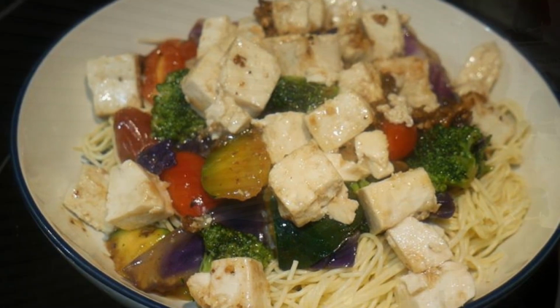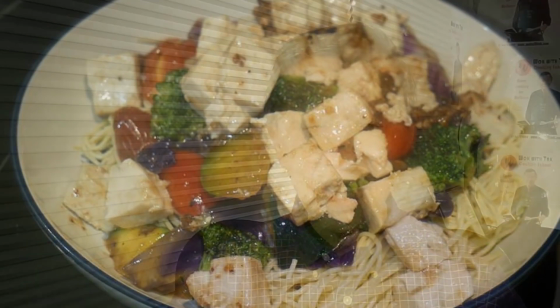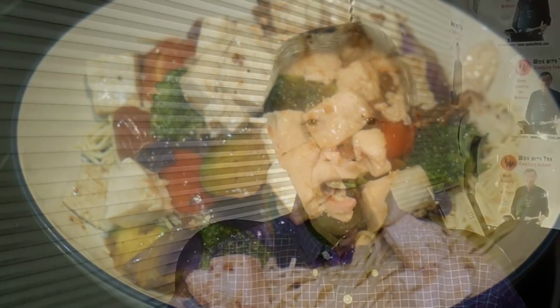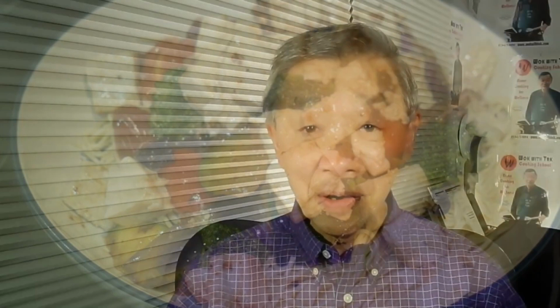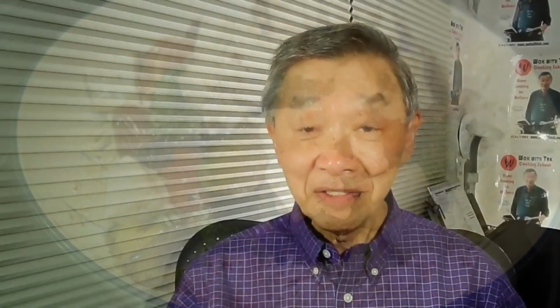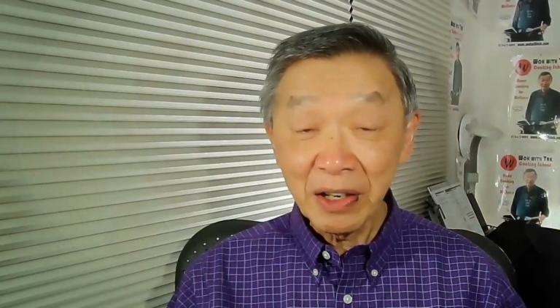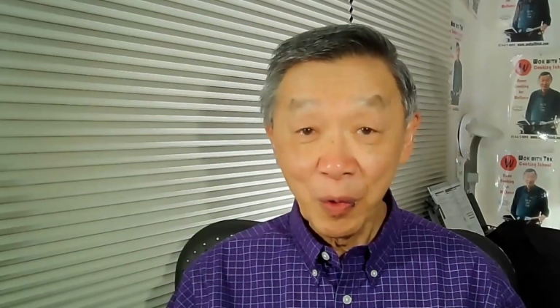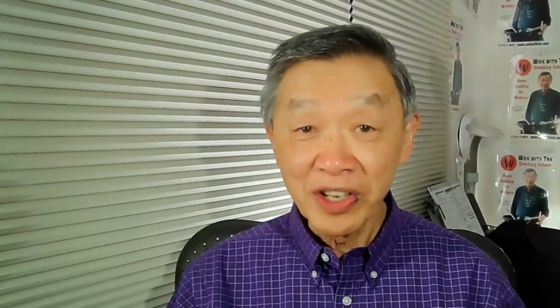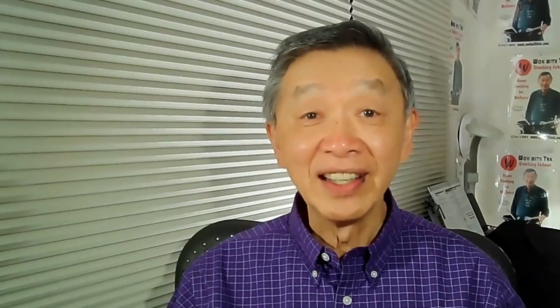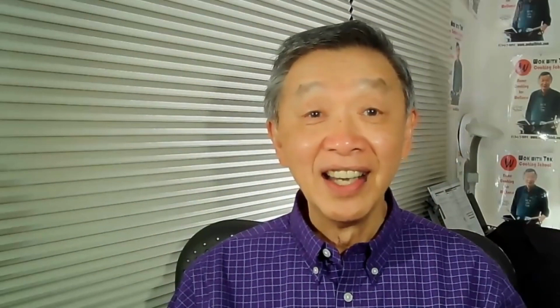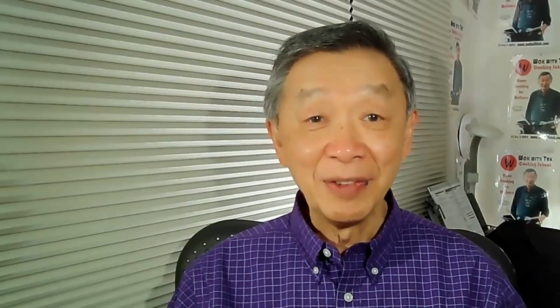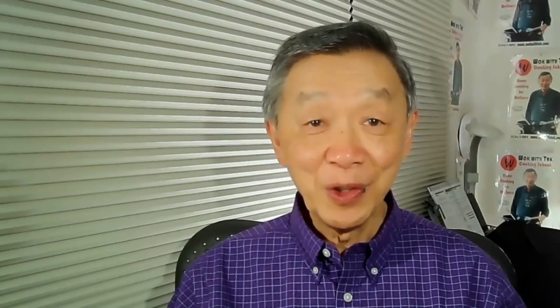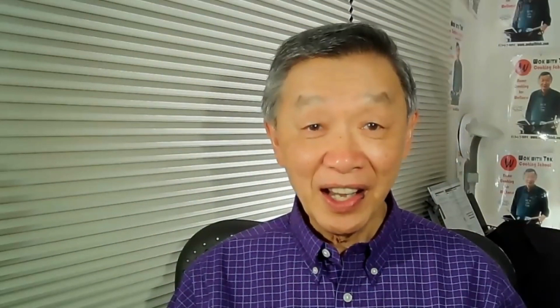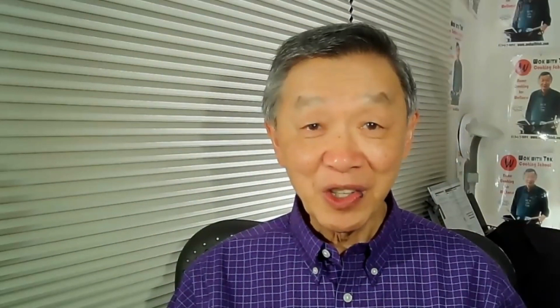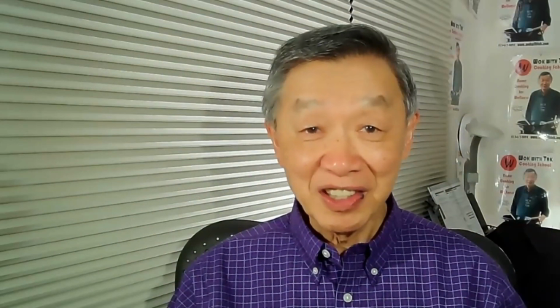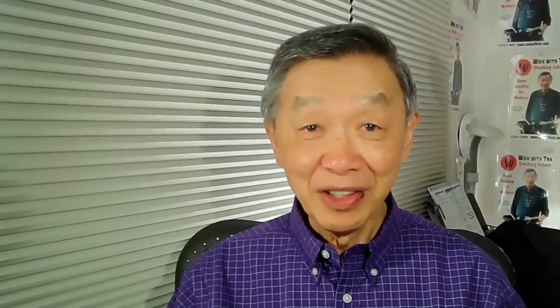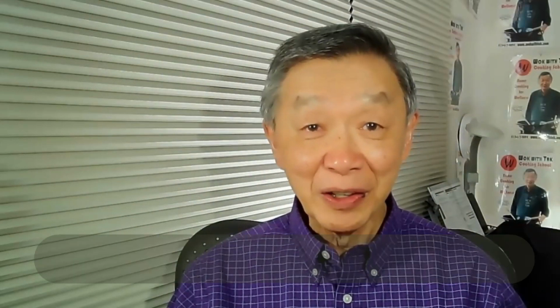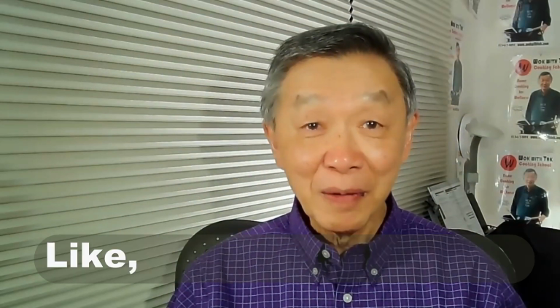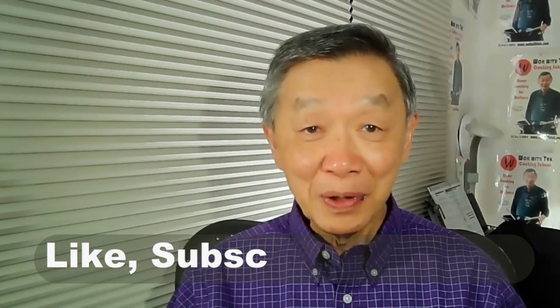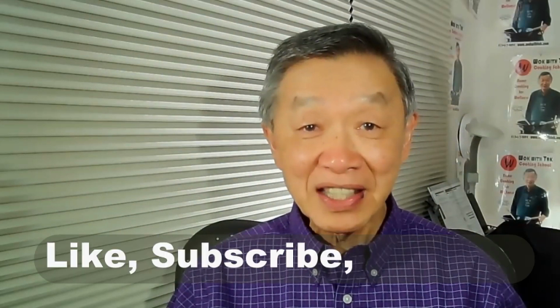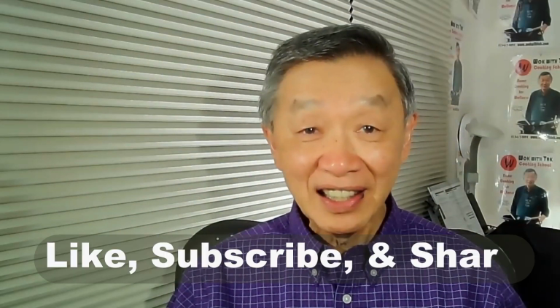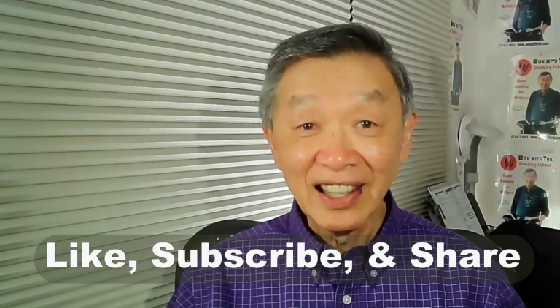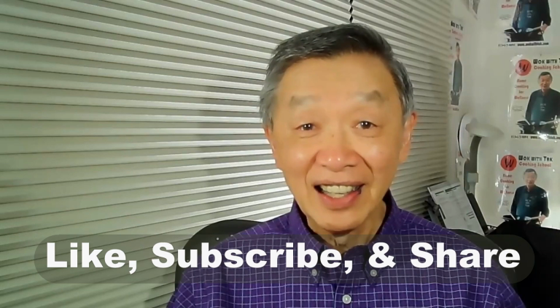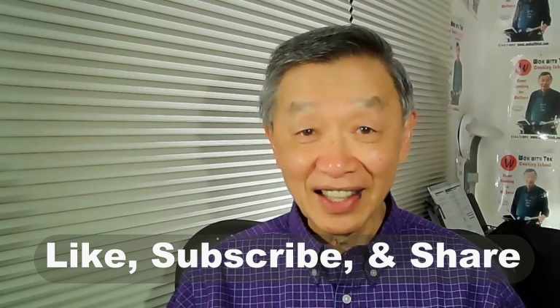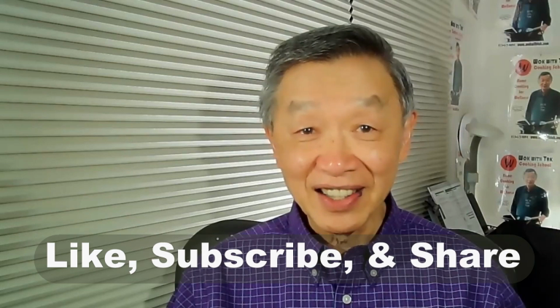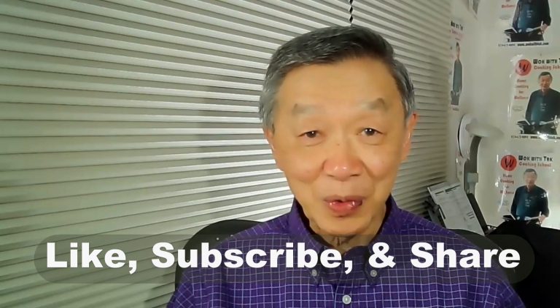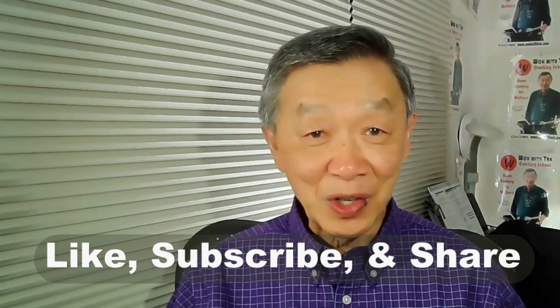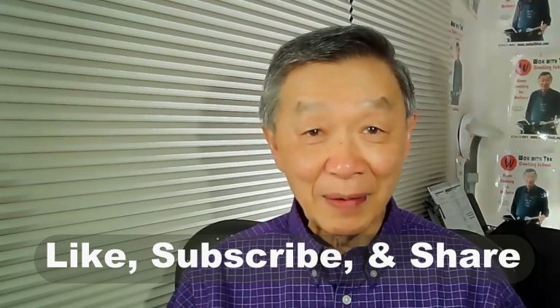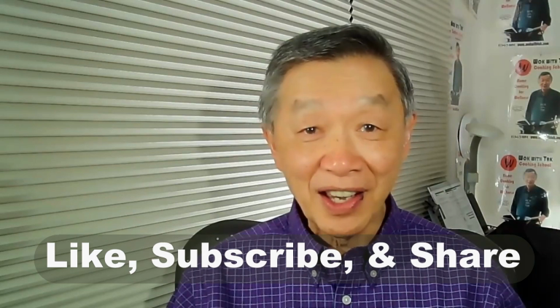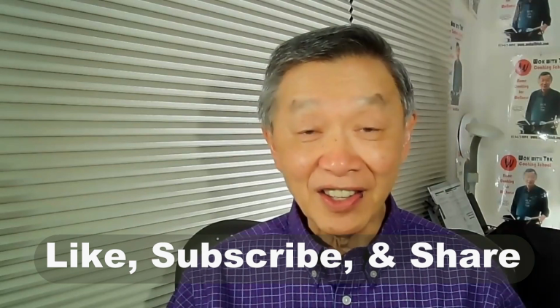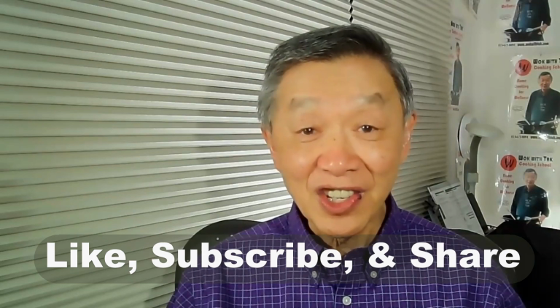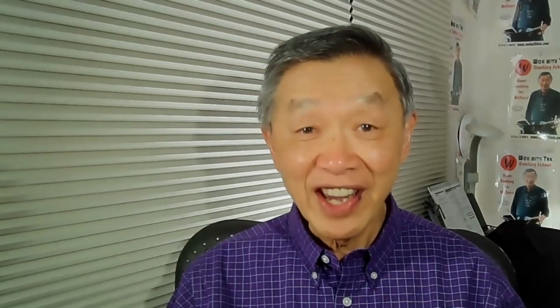Thank you for watching. If you enjoyed this video, please click like, subscribe, and share.